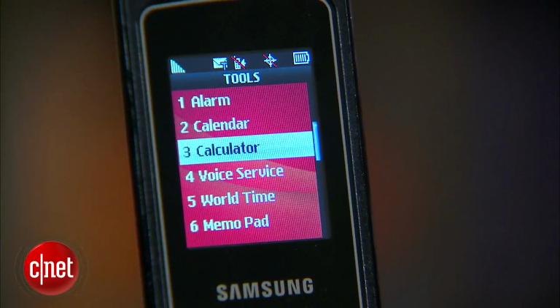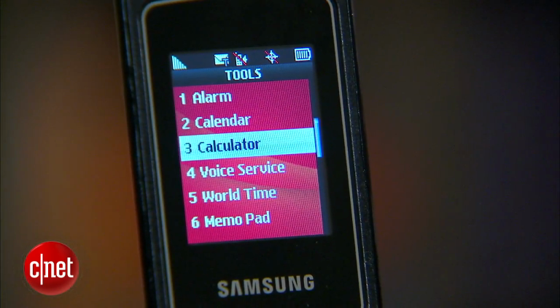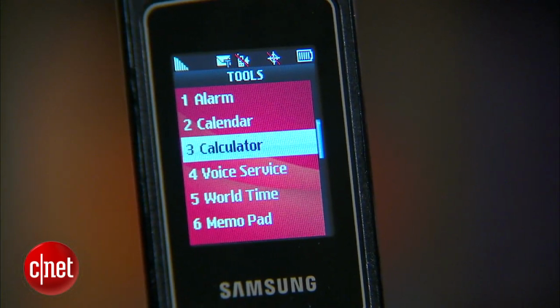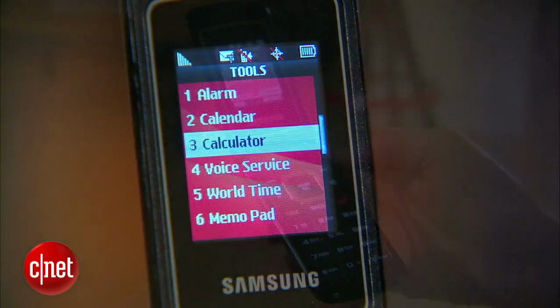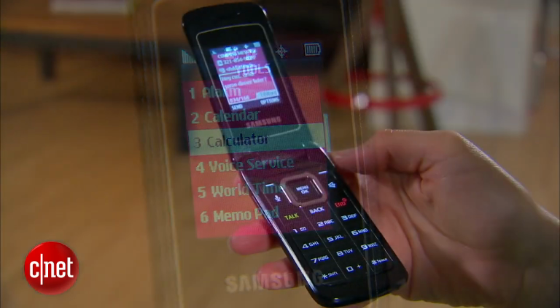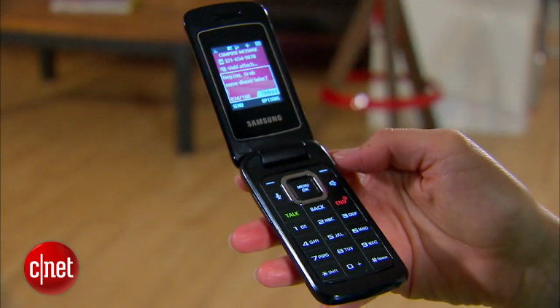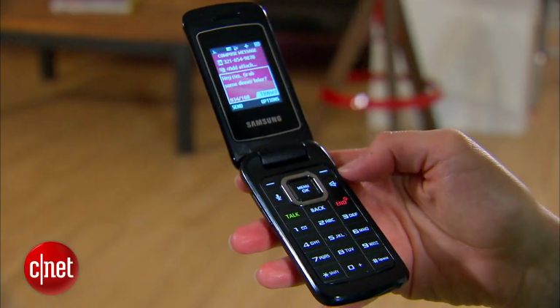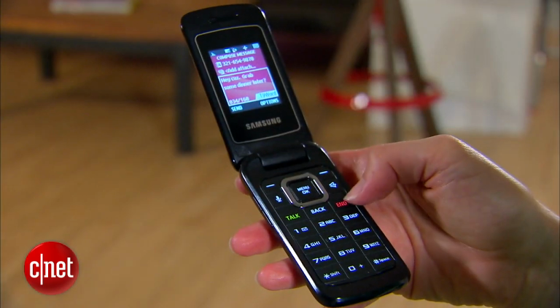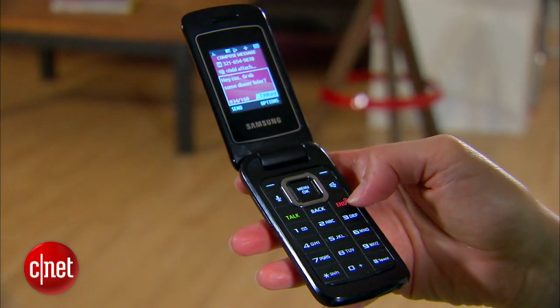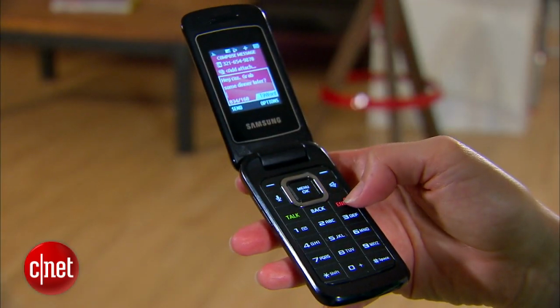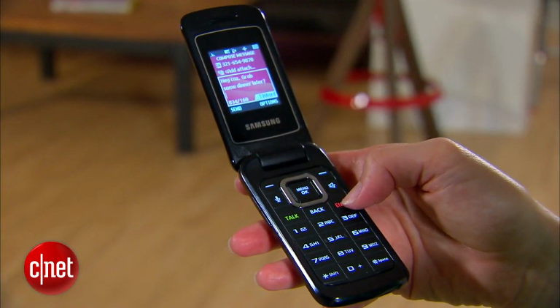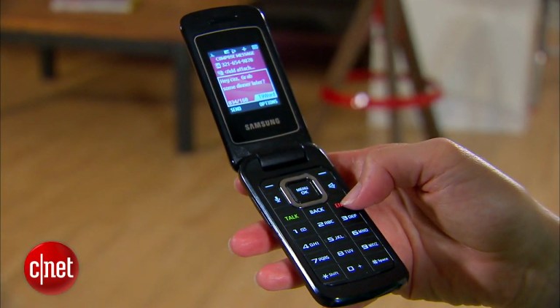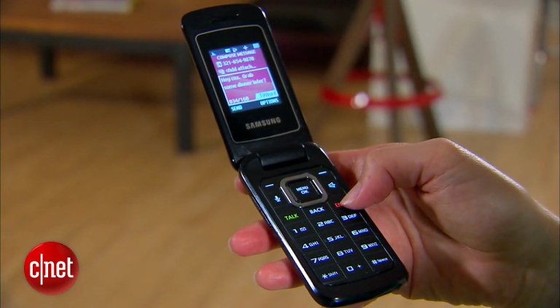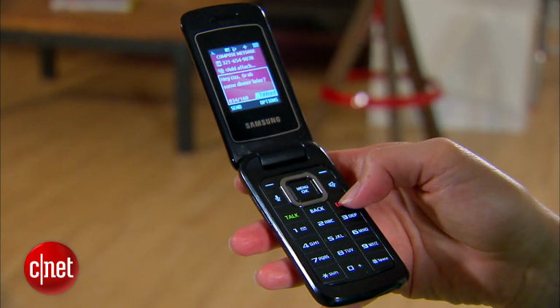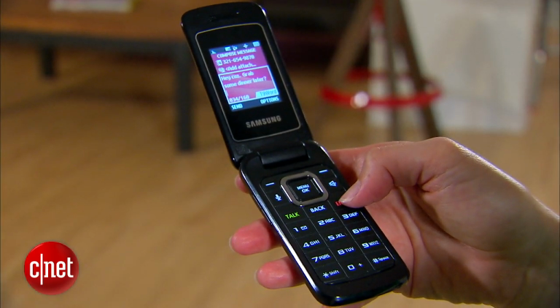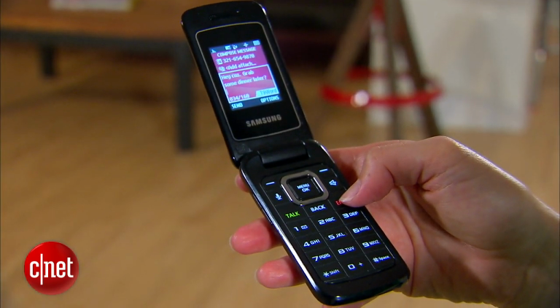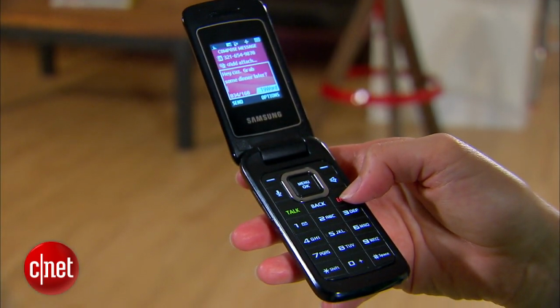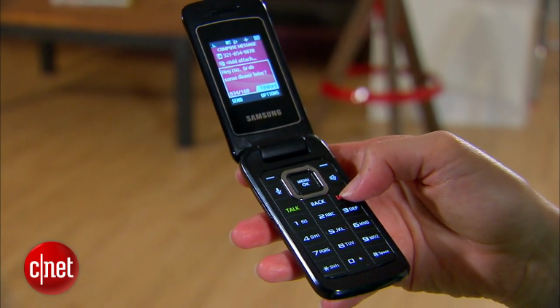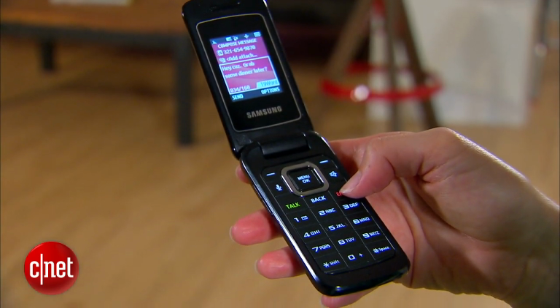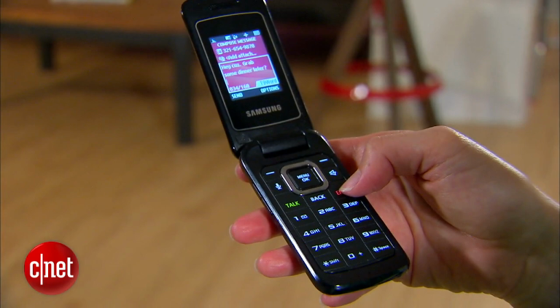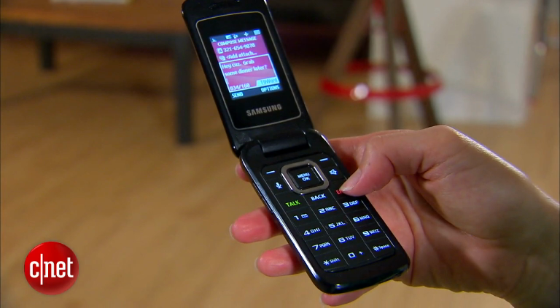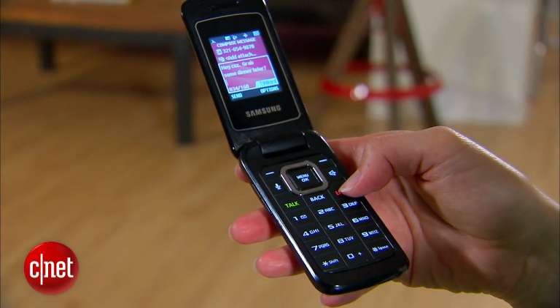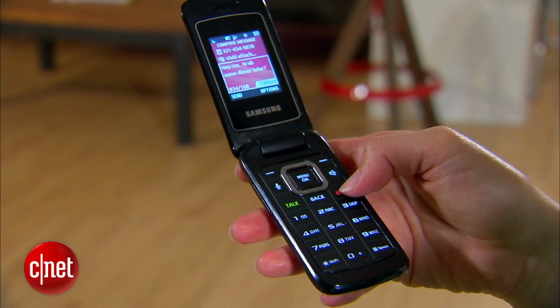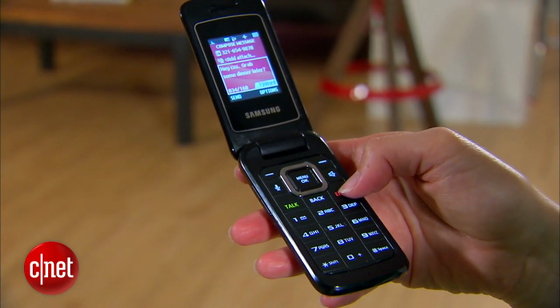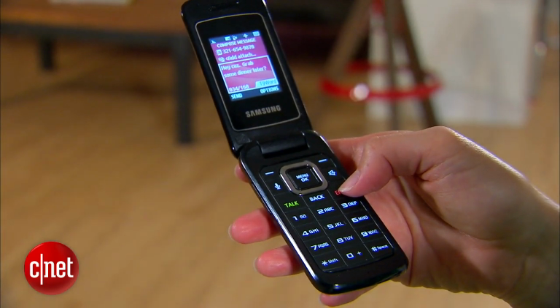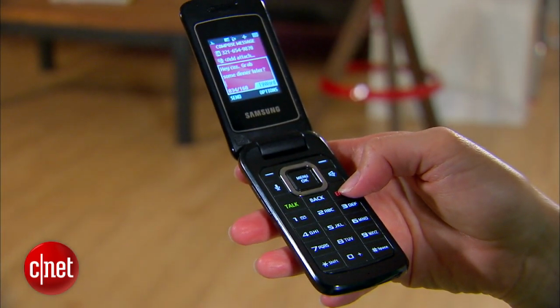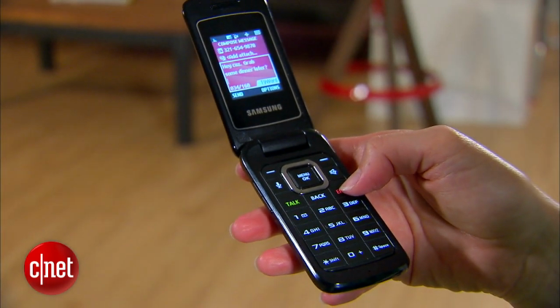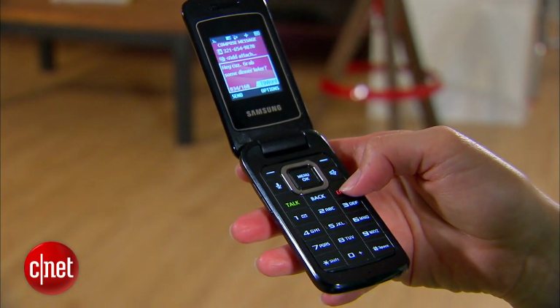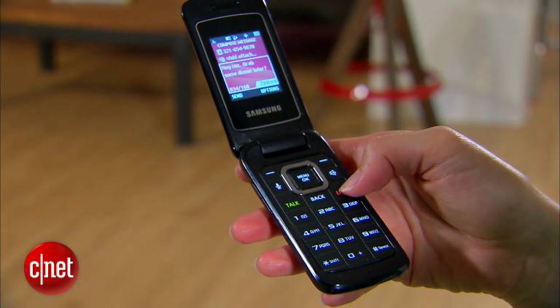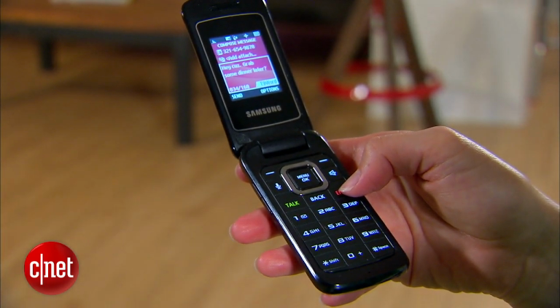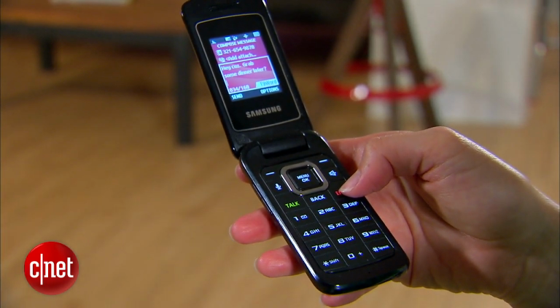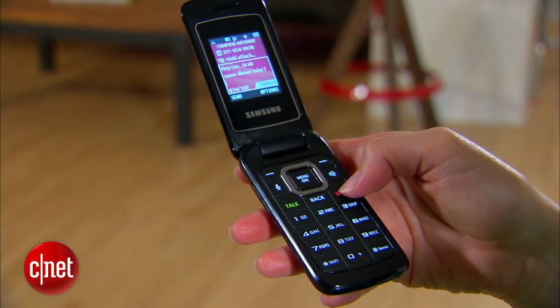If you're wondering about voice quality, it was pretty good in my tests, both on speakerphone and through the standard method.